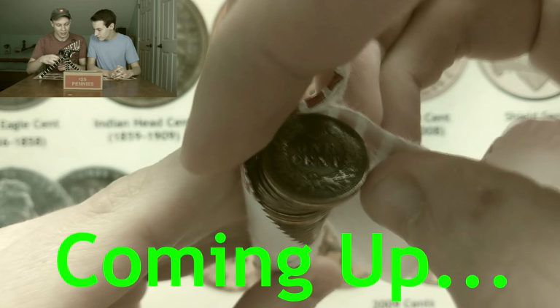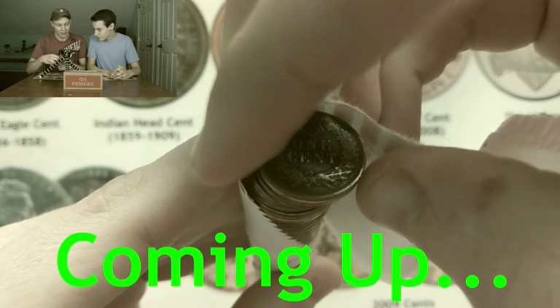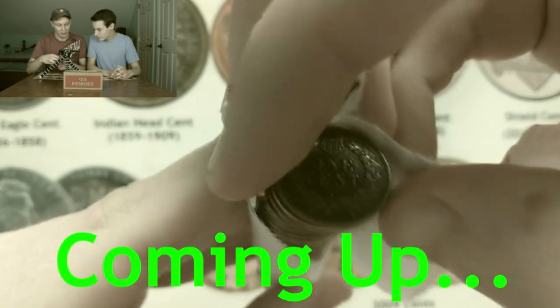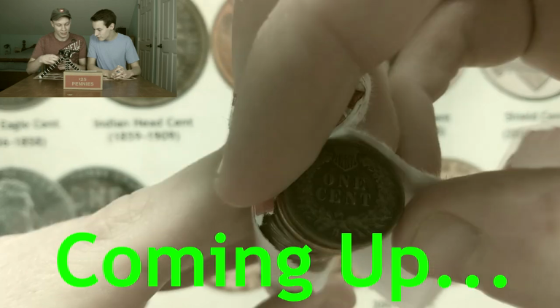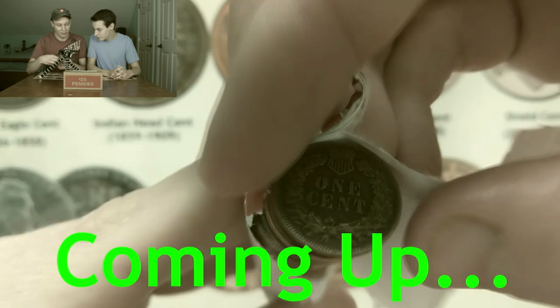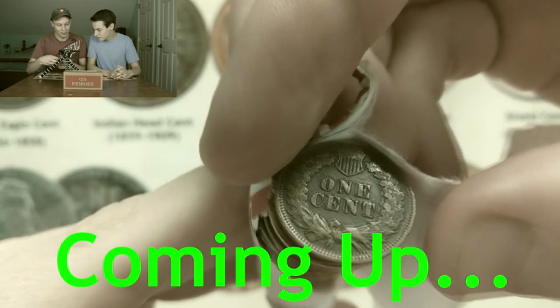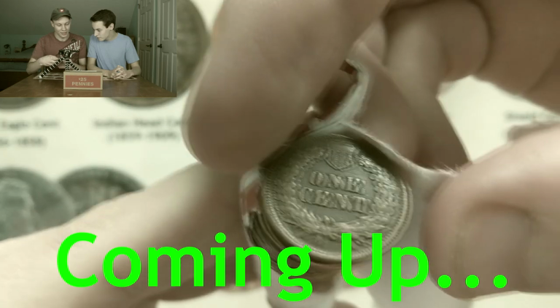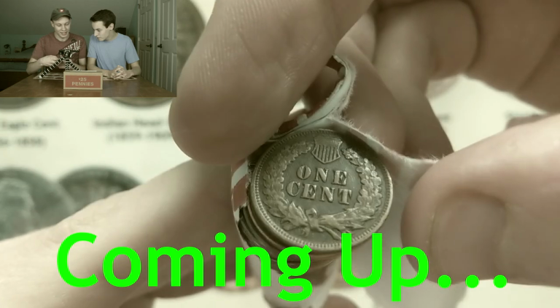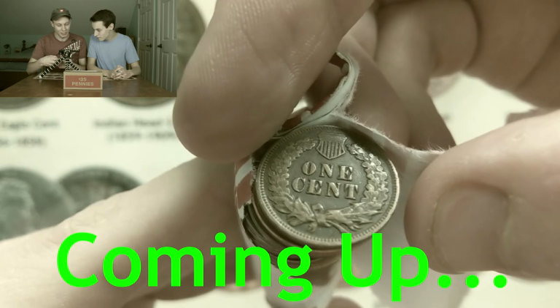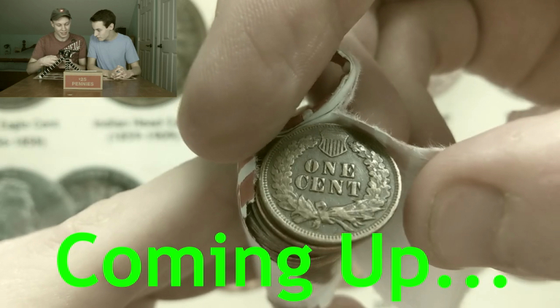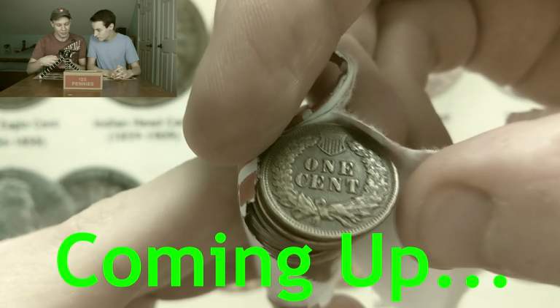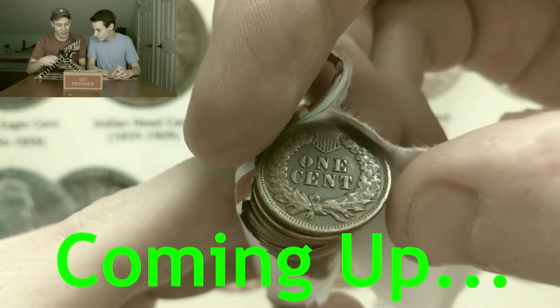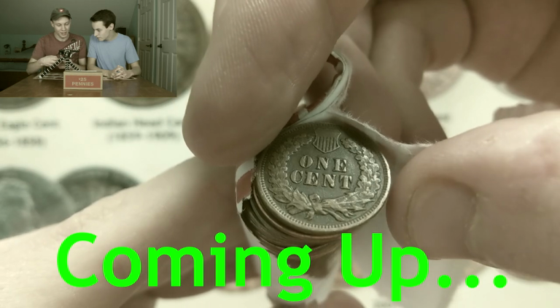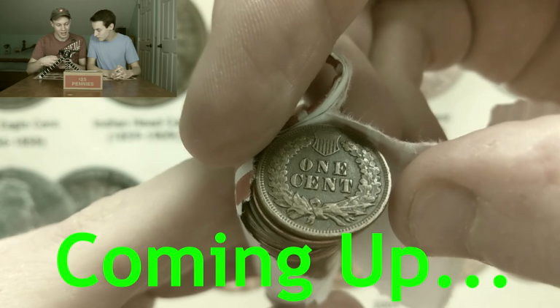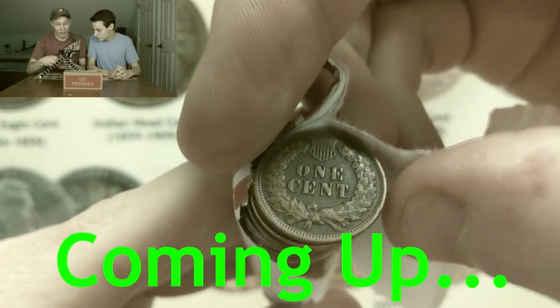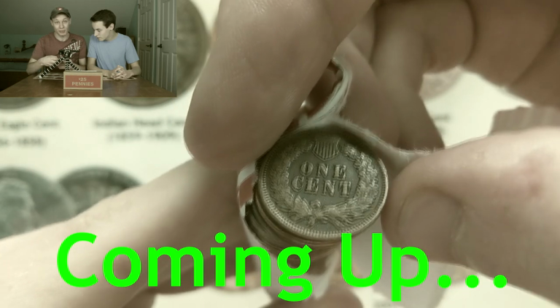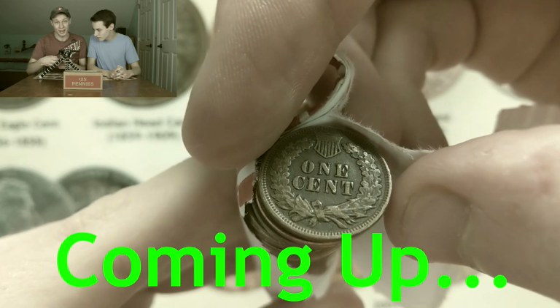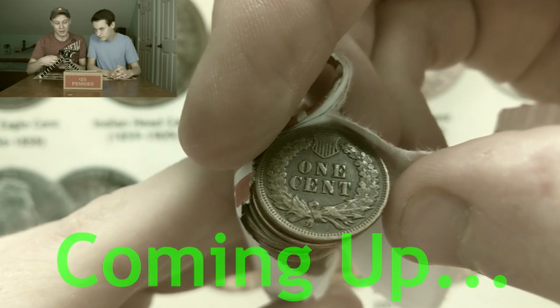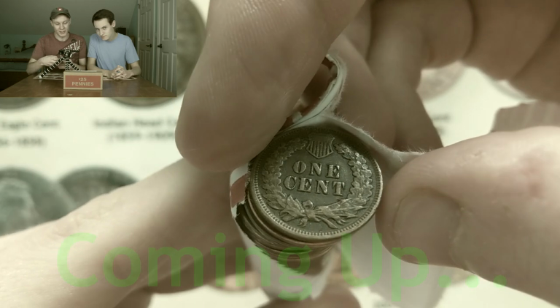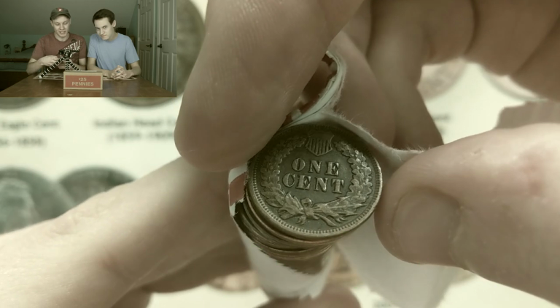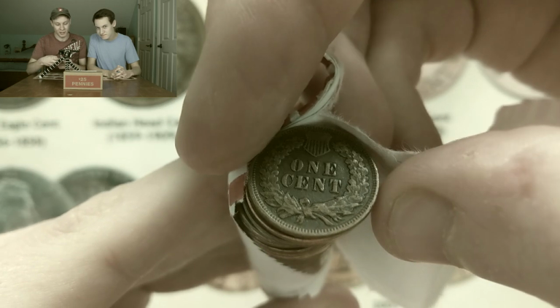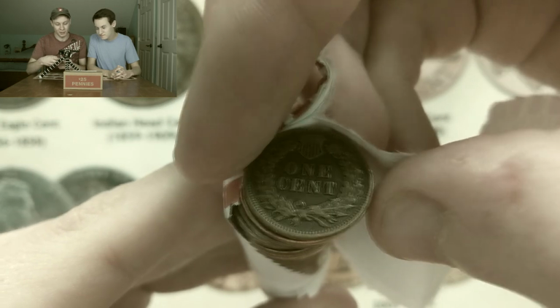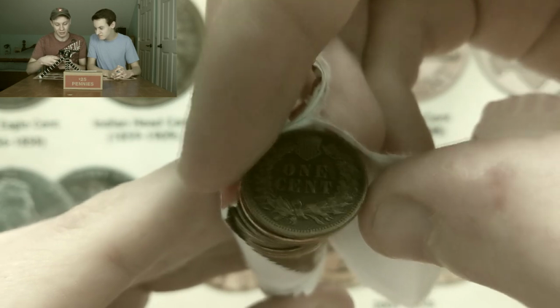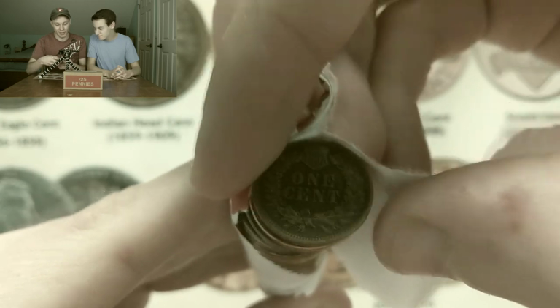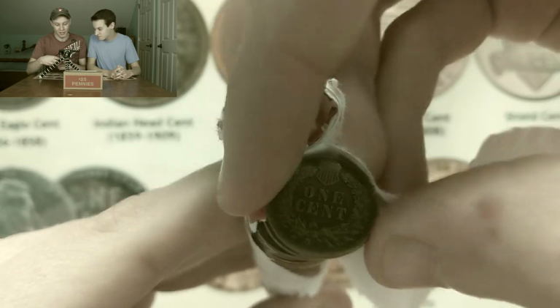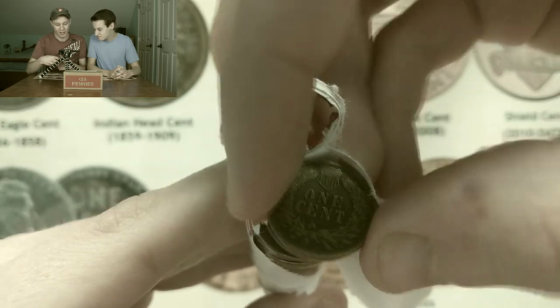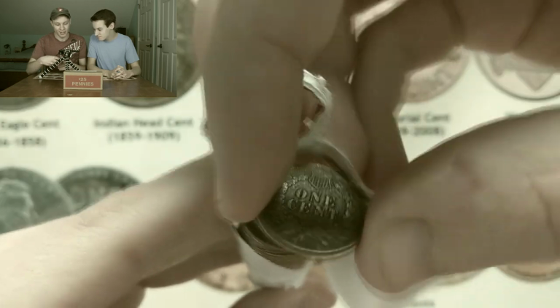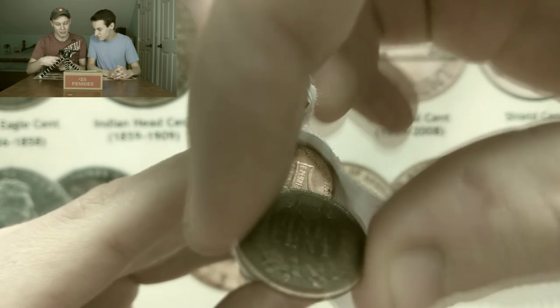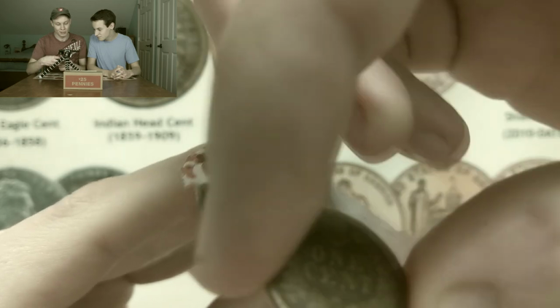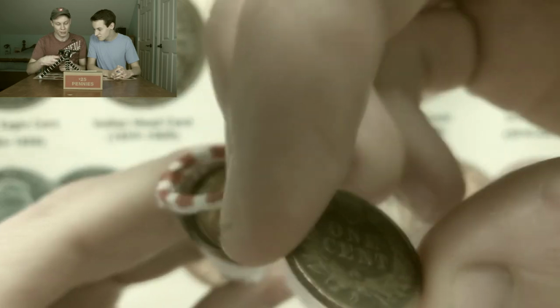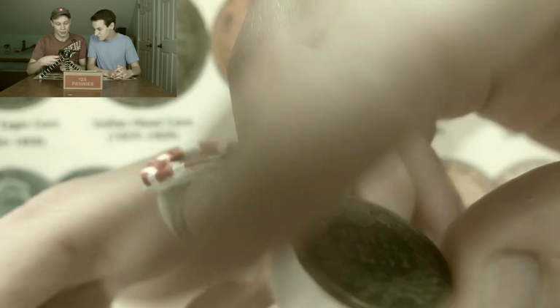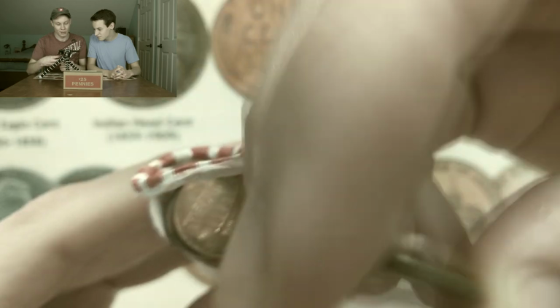All right, let's flip this coin over guys. The biggest reveal probably ever on the channel. Three, two, one.